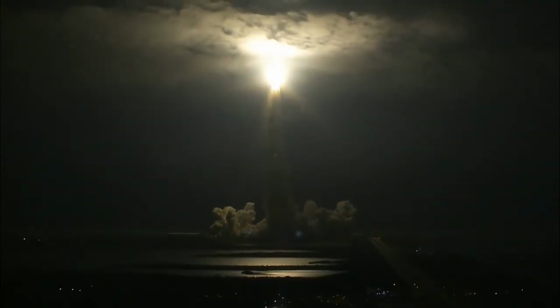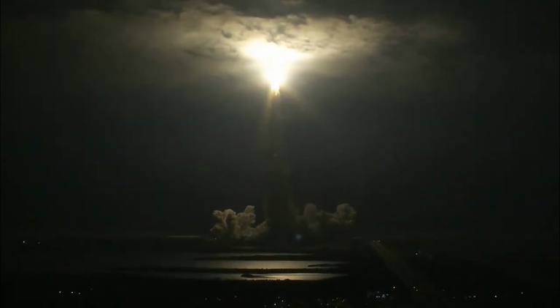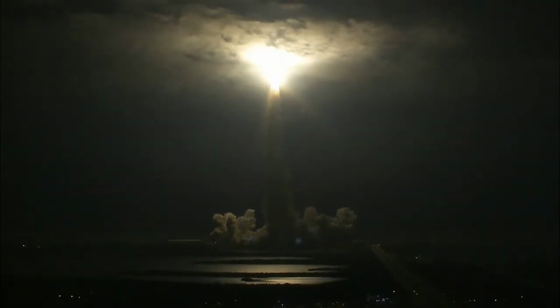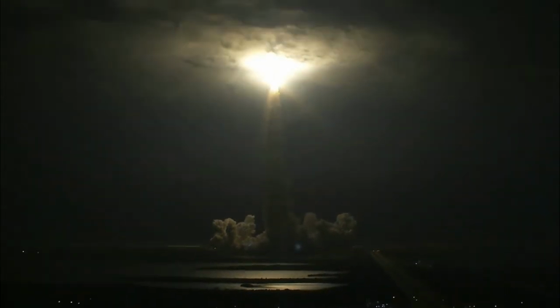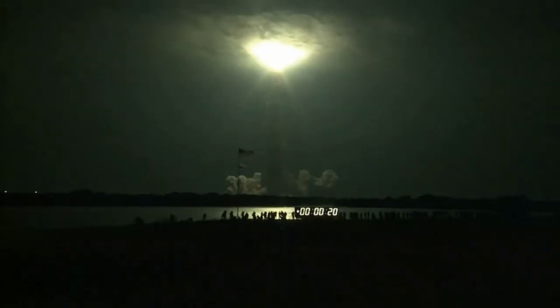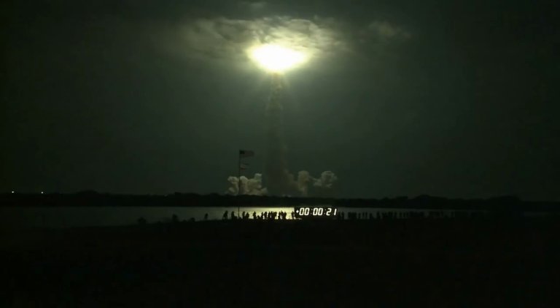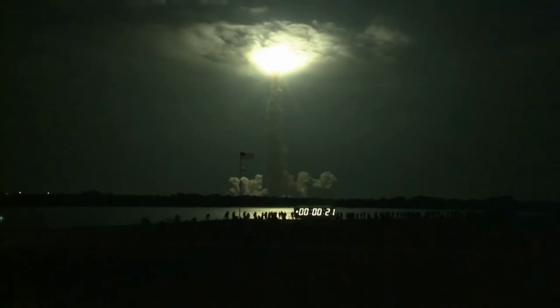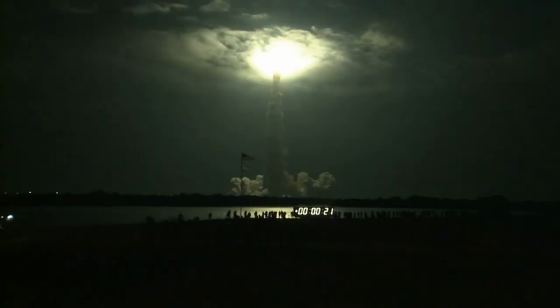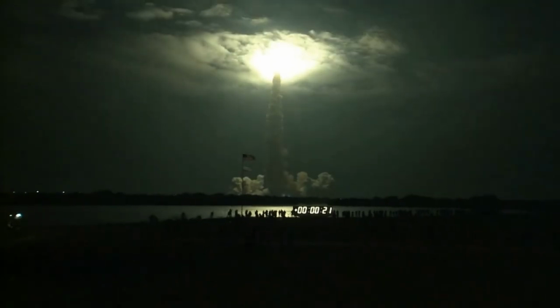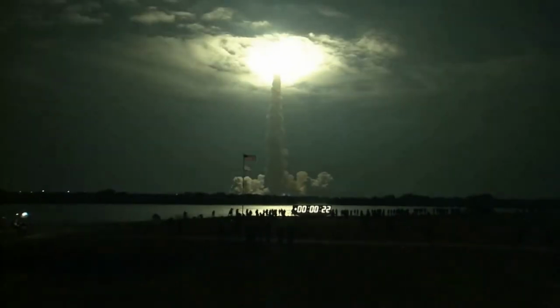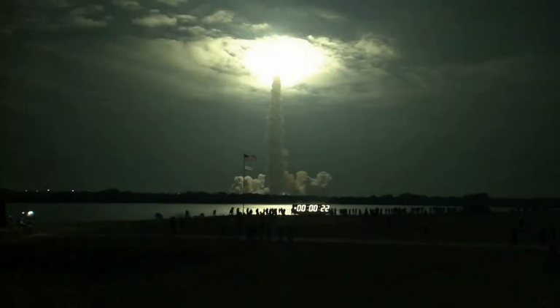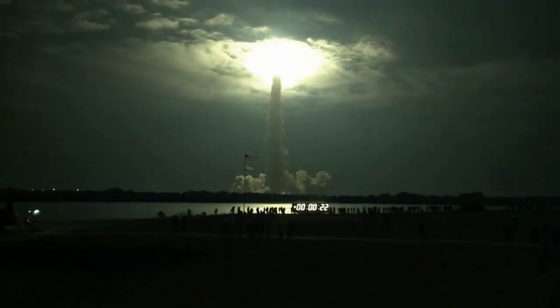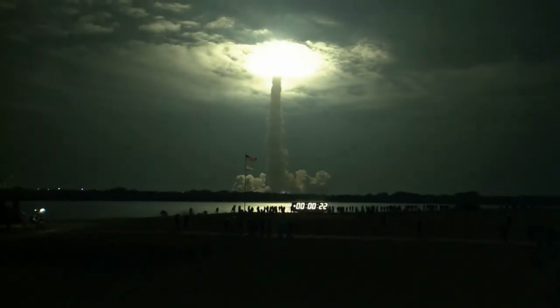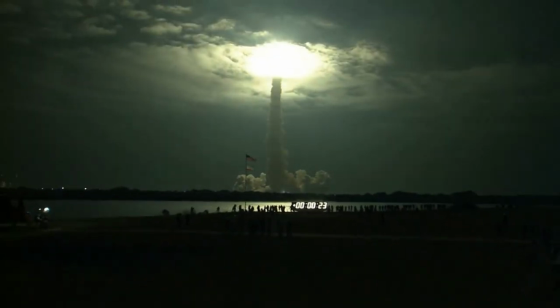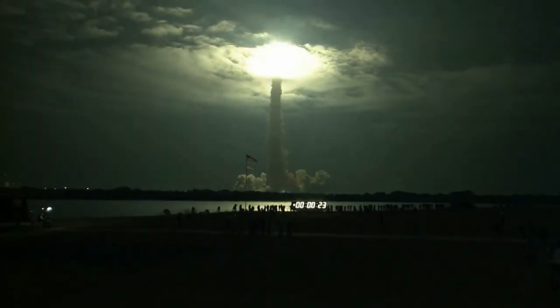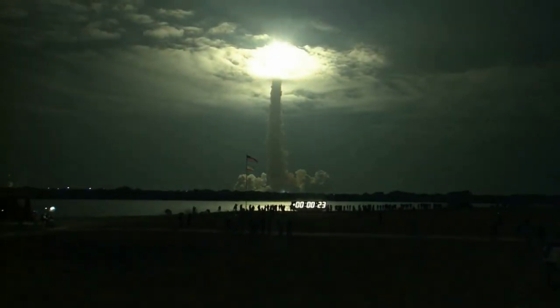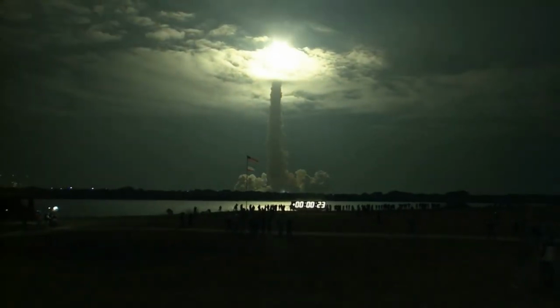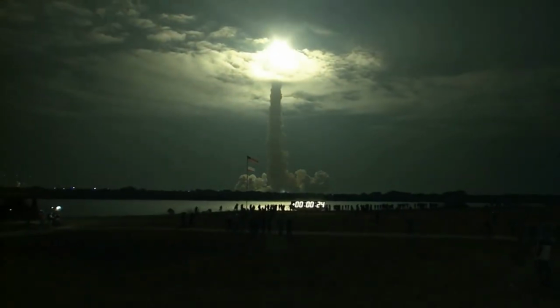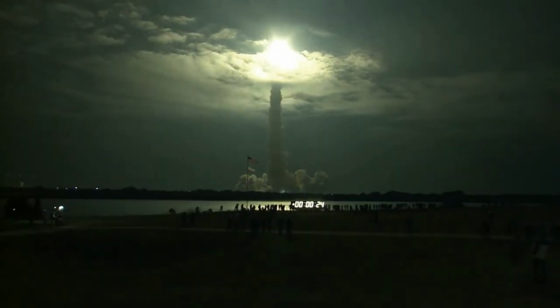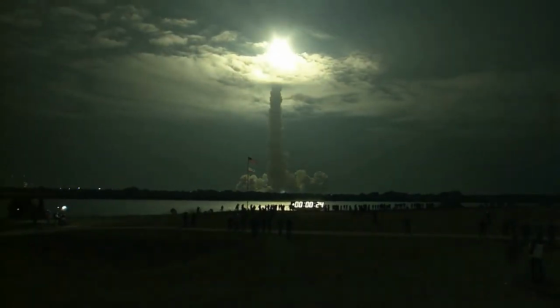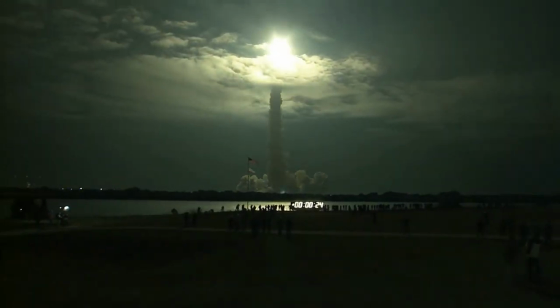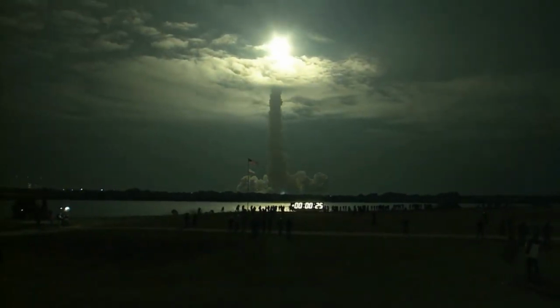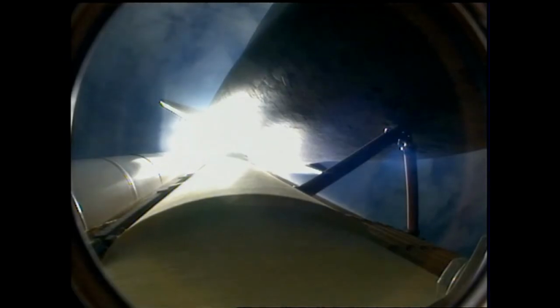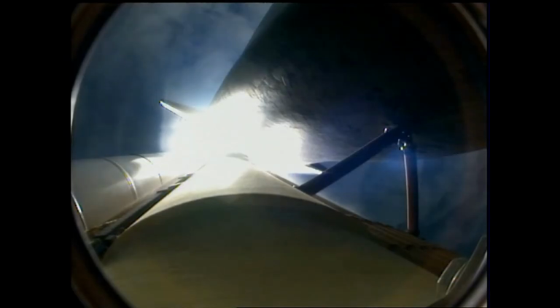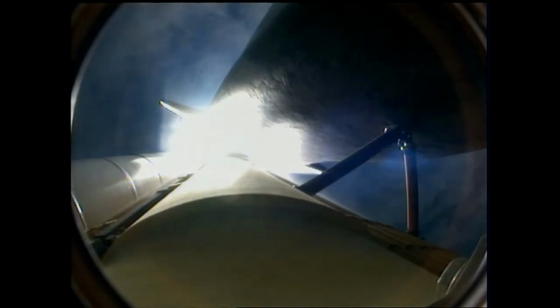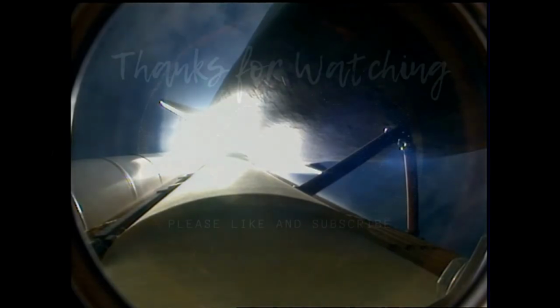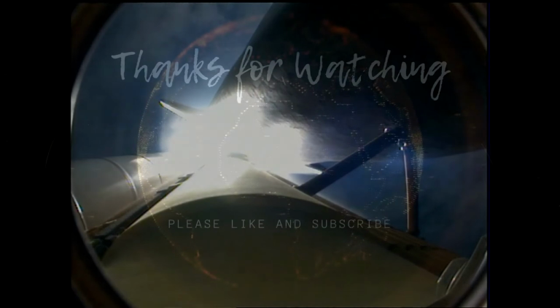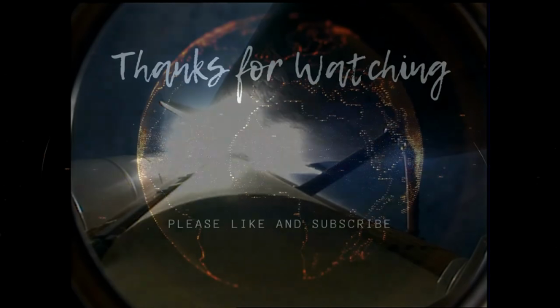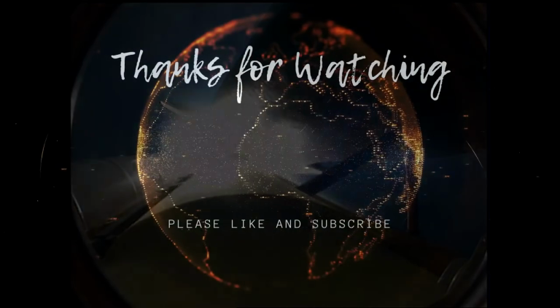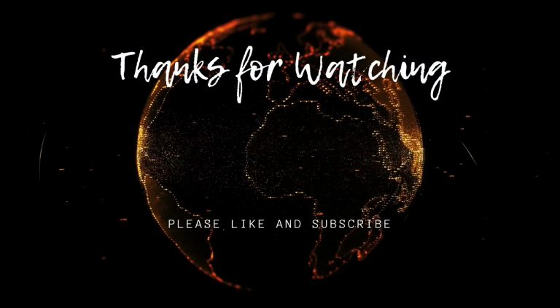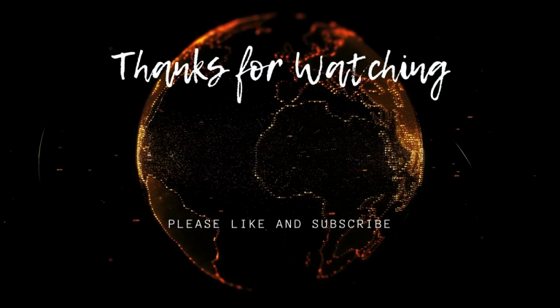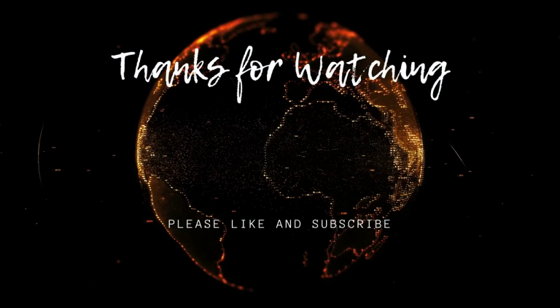This is Mission Control Houston. Endeavour's roll maneuver is complete. It is now in a head-down position, on track for its flight to the International Space Station.